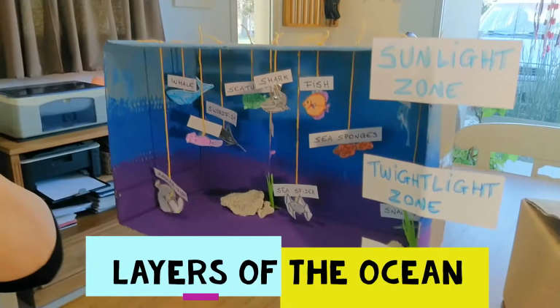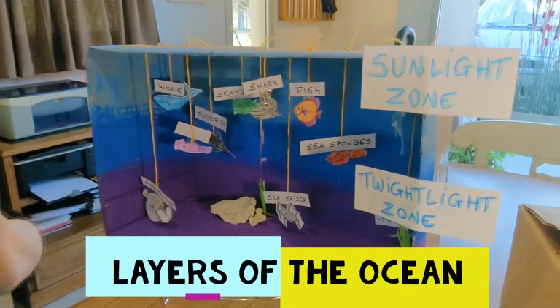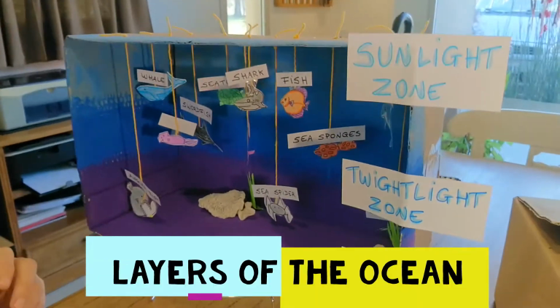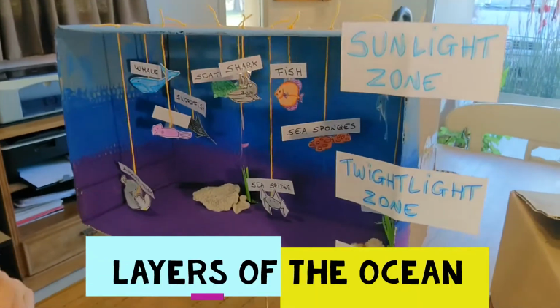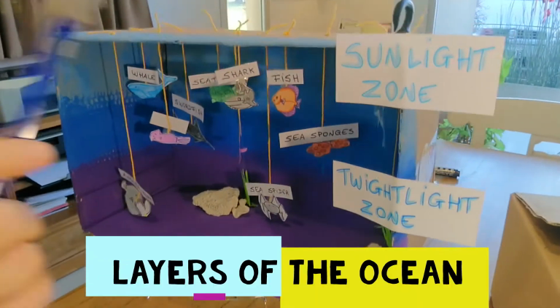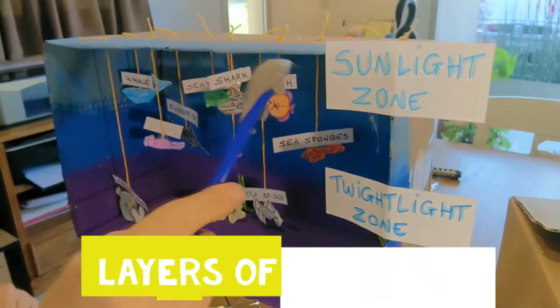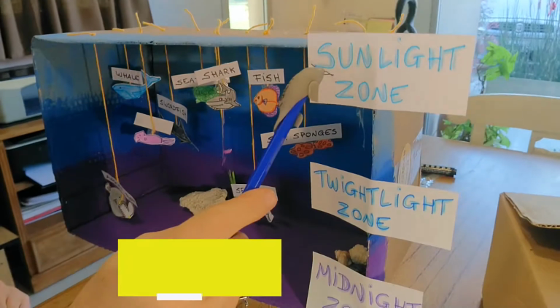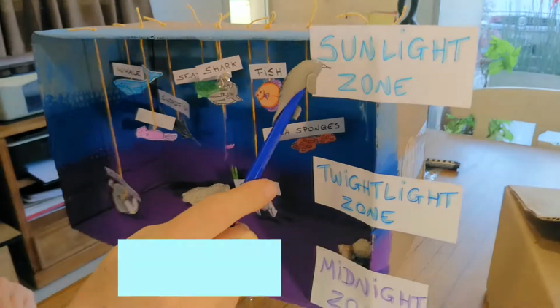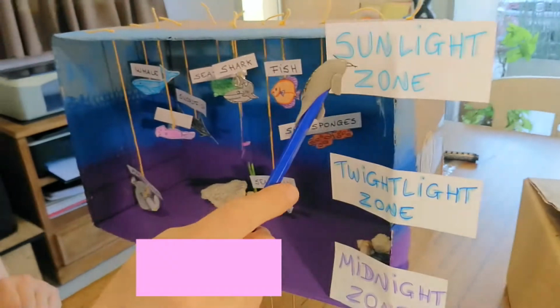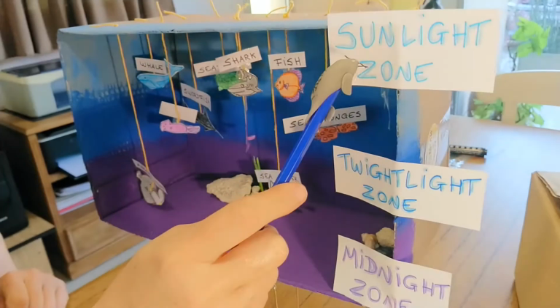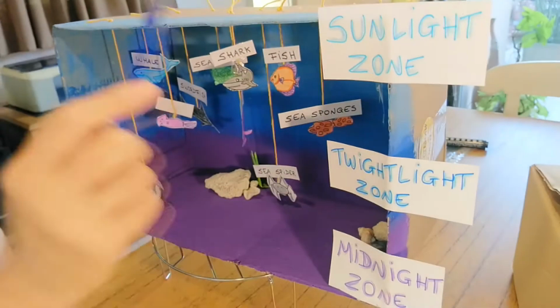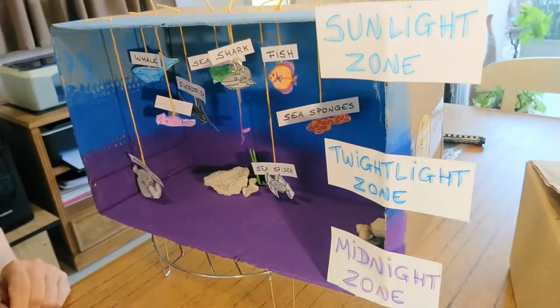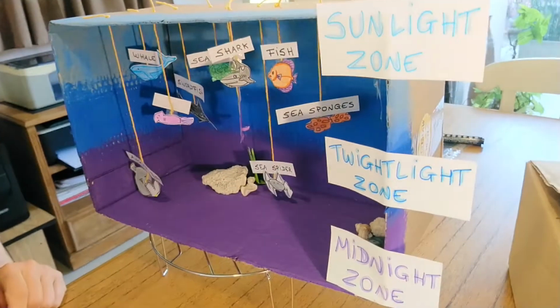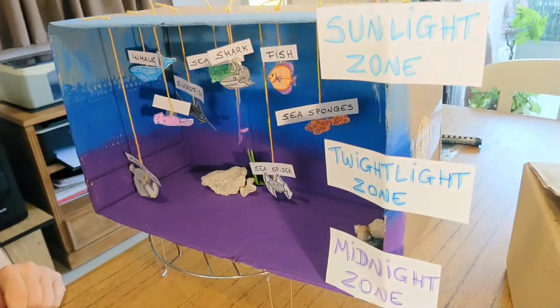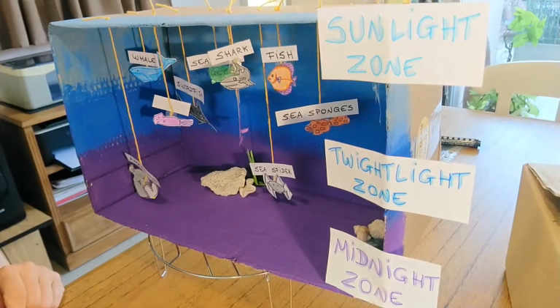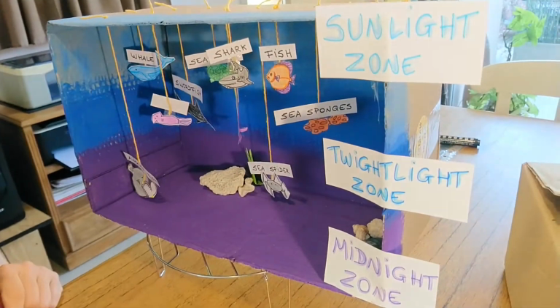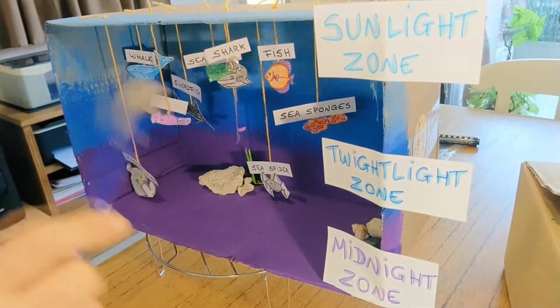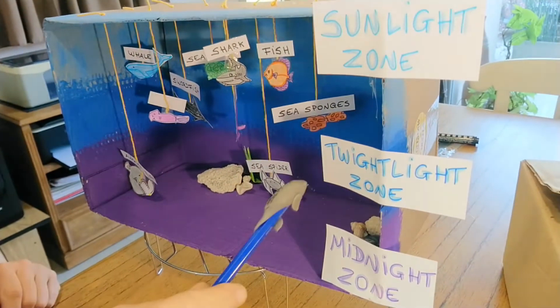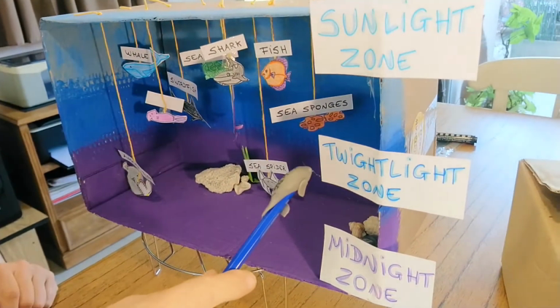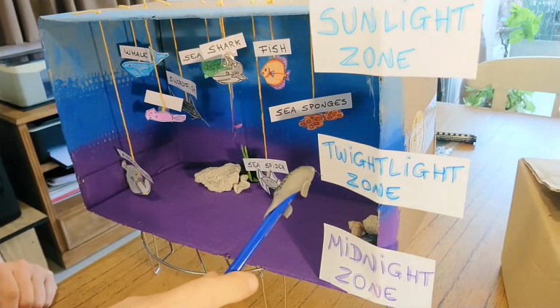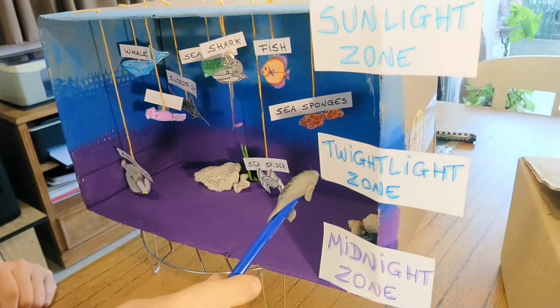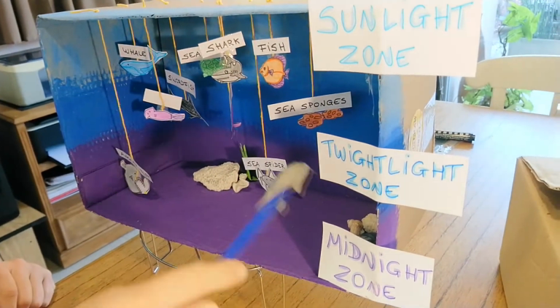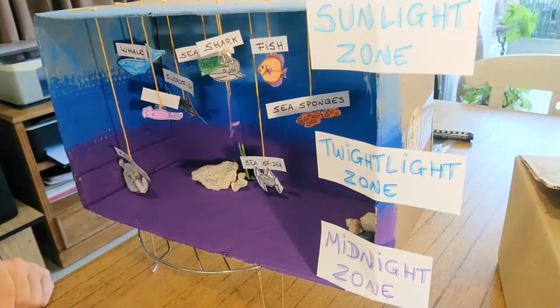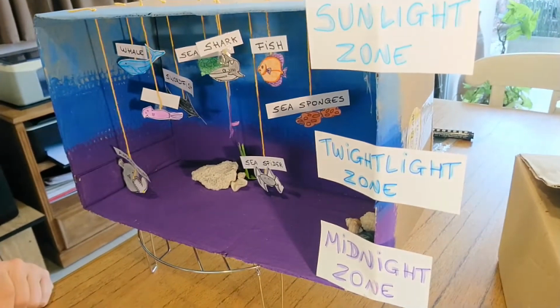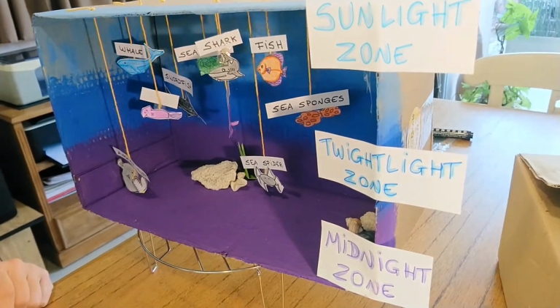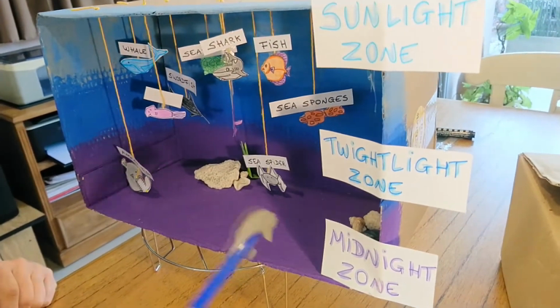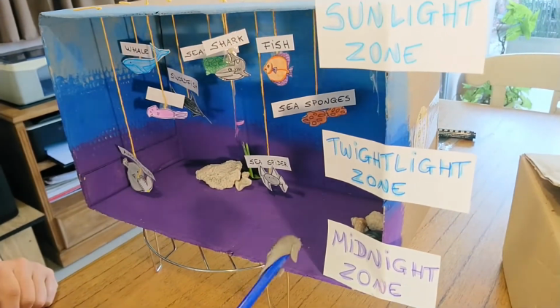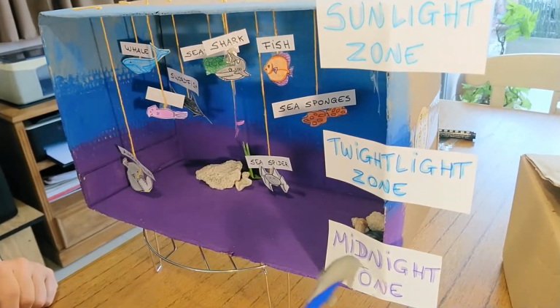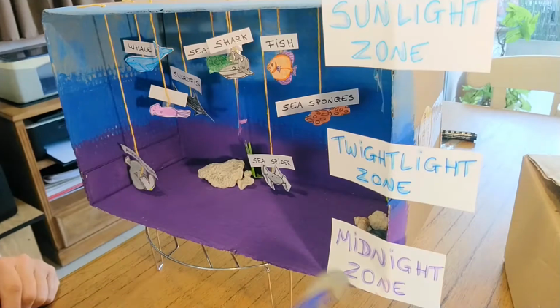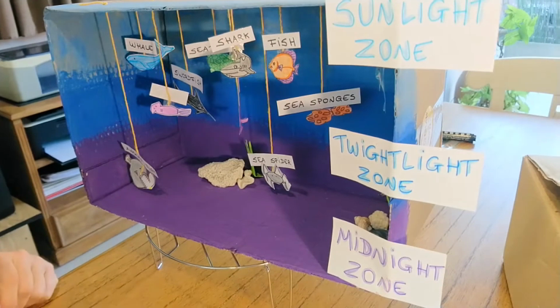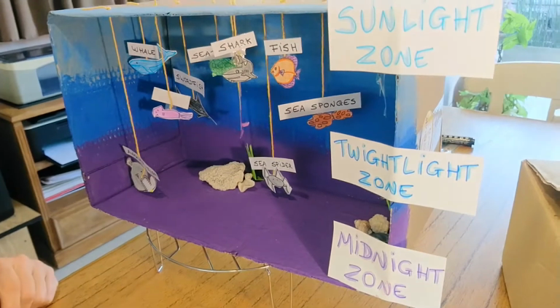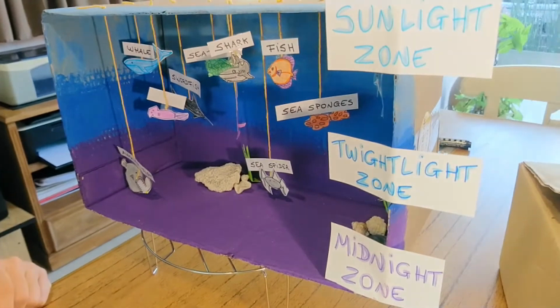We have the Sunlight Zone, the Twilight Zone, and the Midnight Zone.